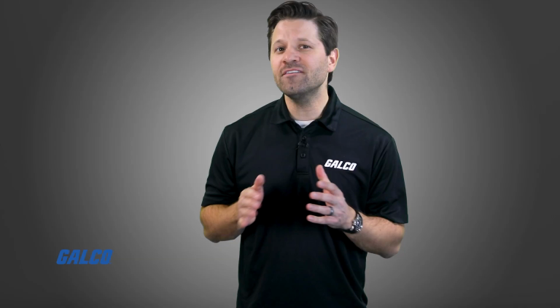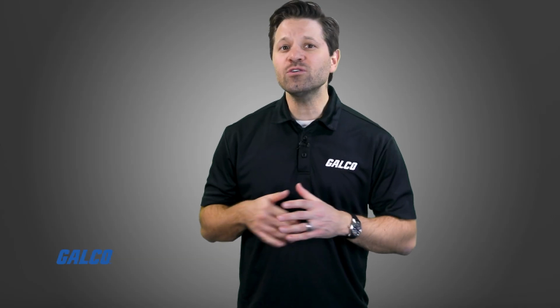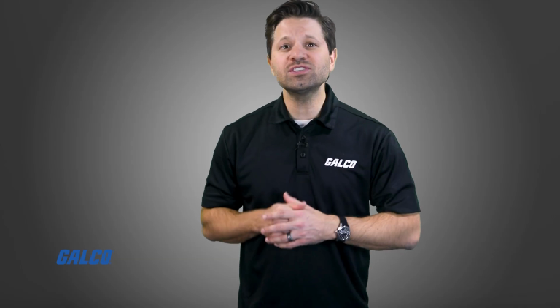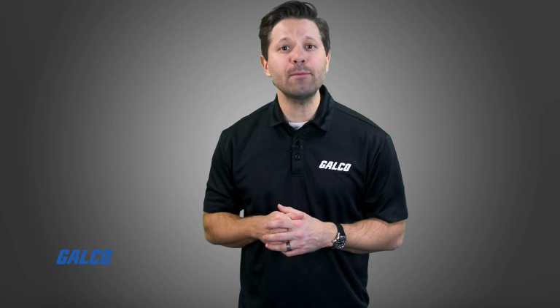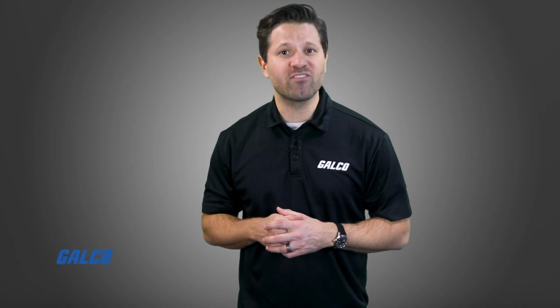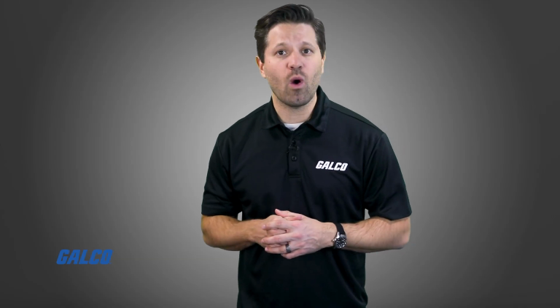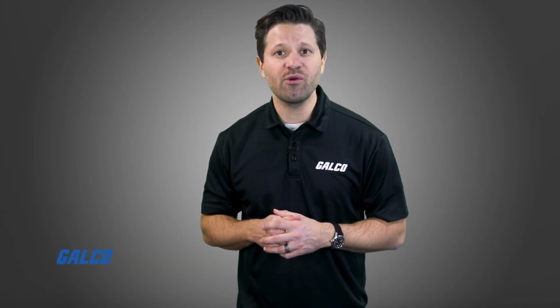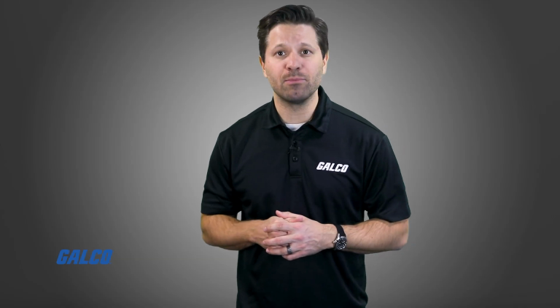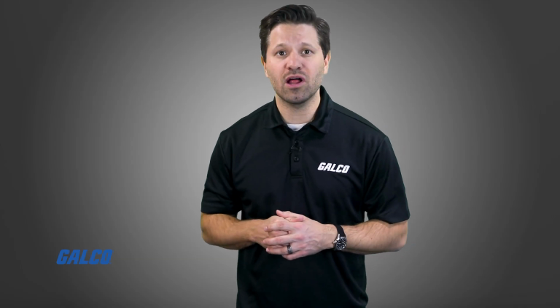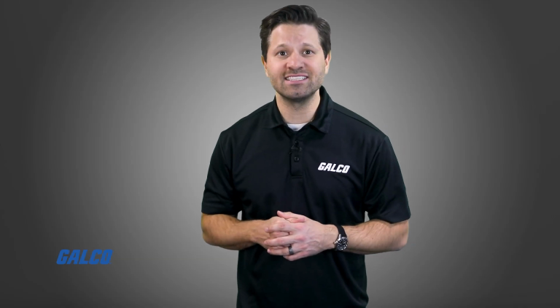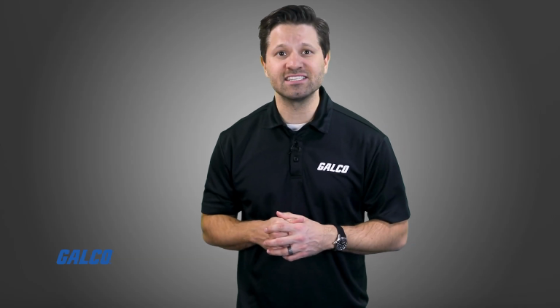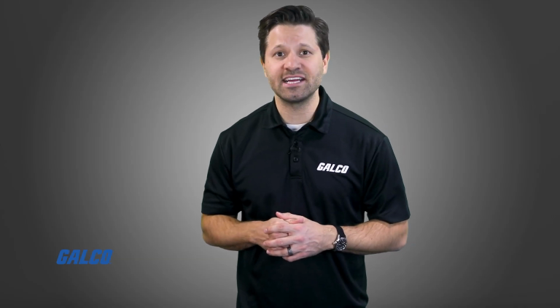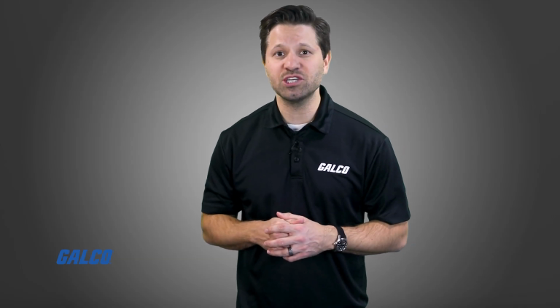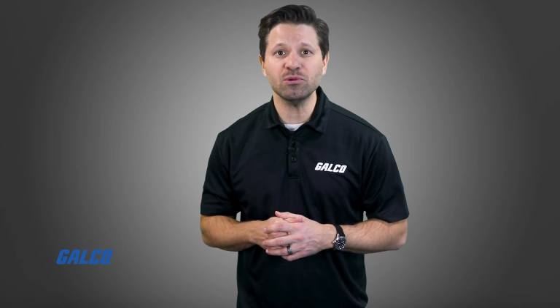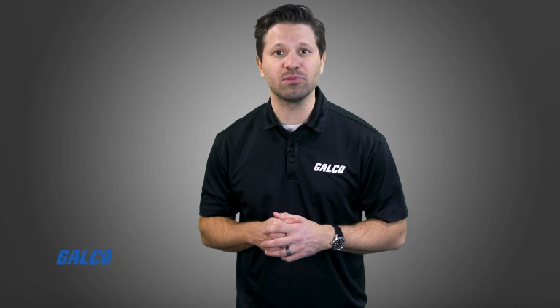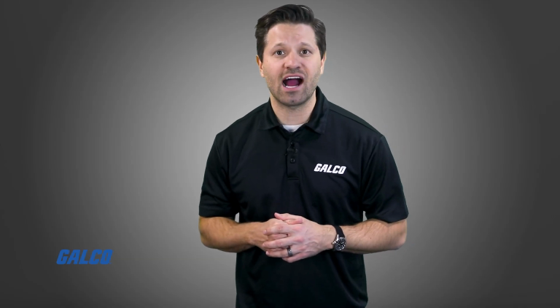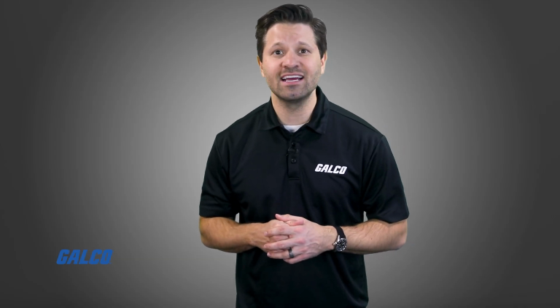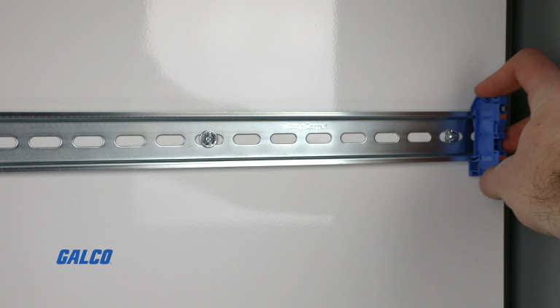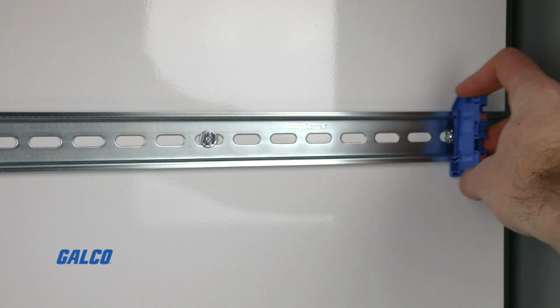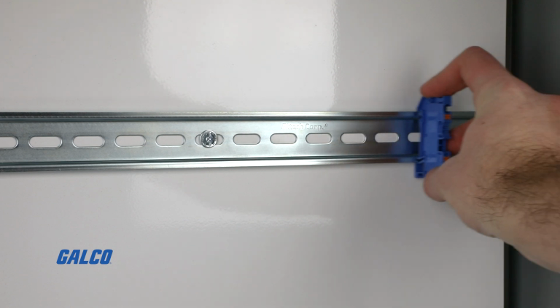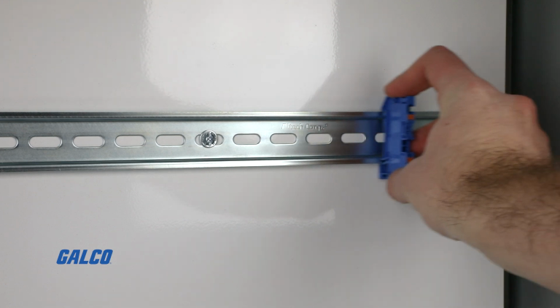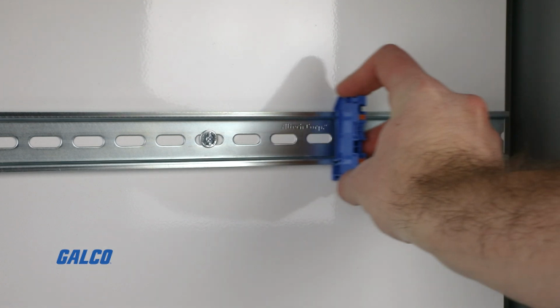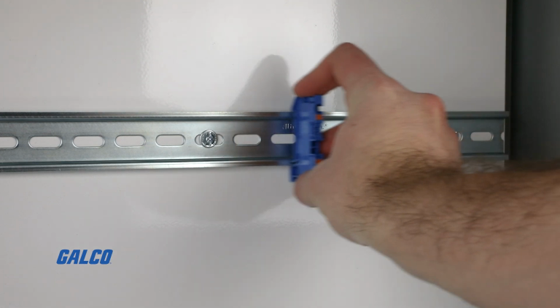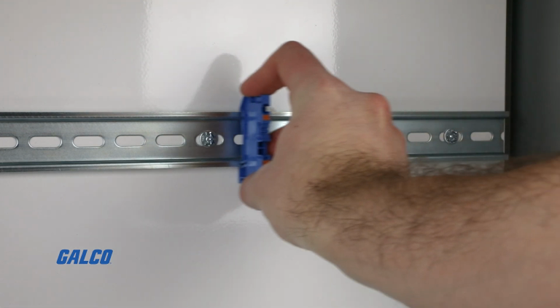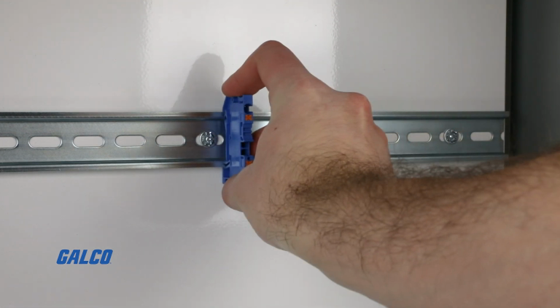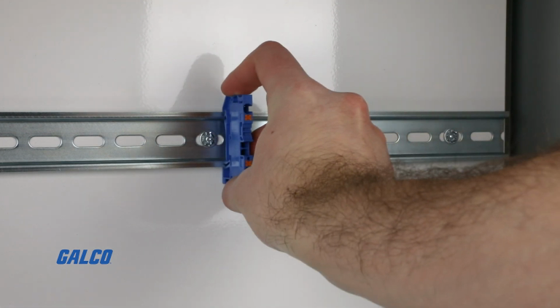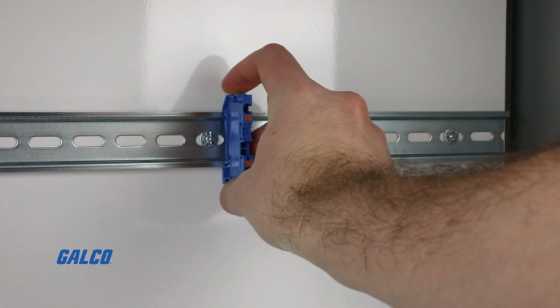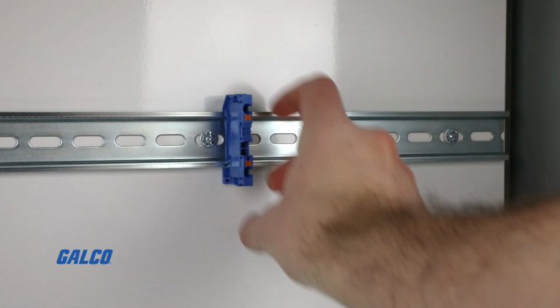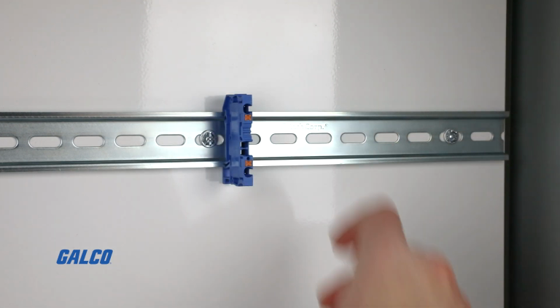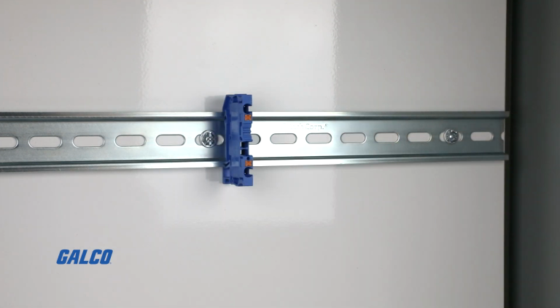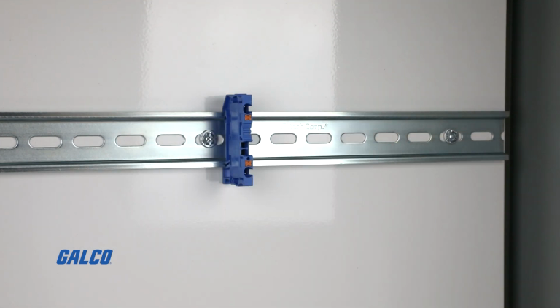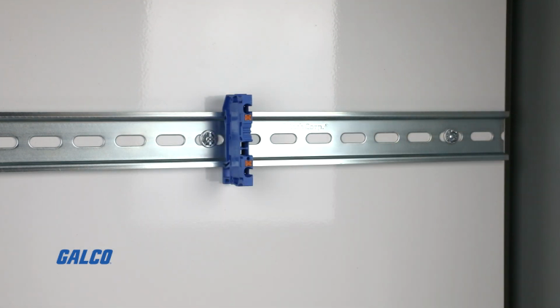The first step for wiring a plug-in design terminal block is to simply mount the terminal block on the DIN rail.